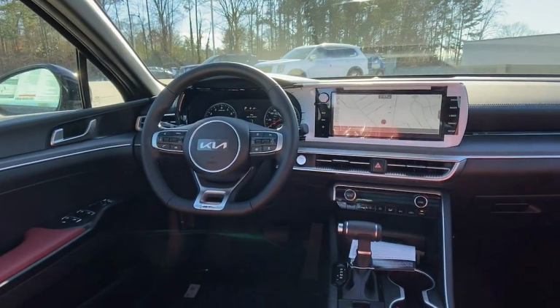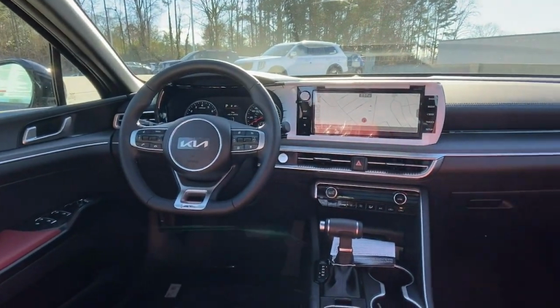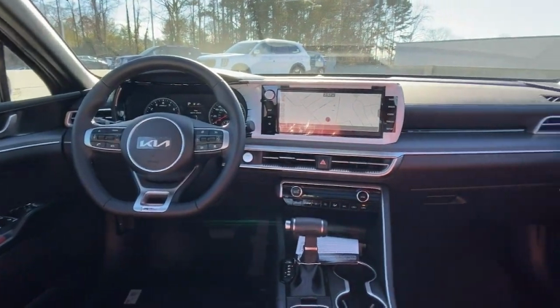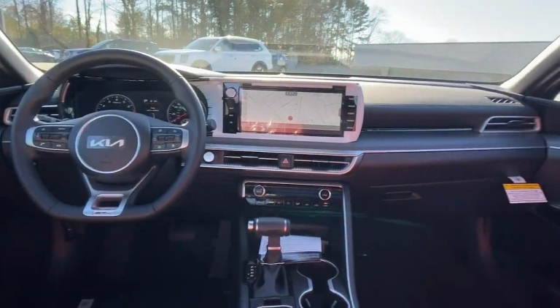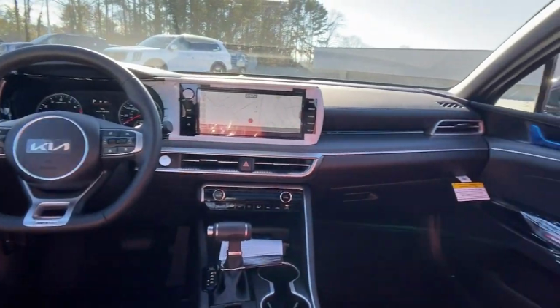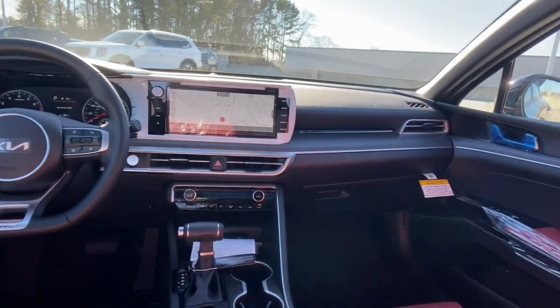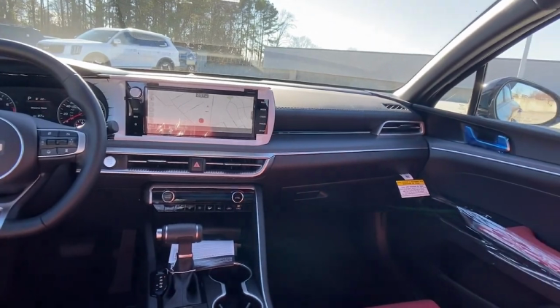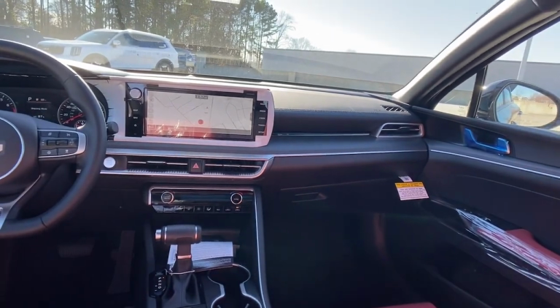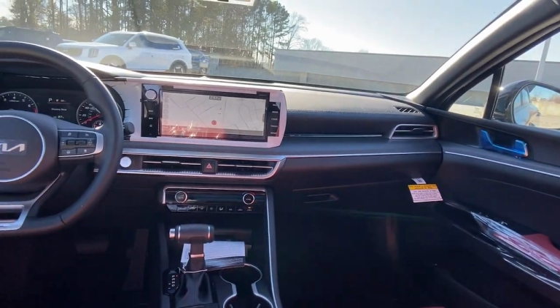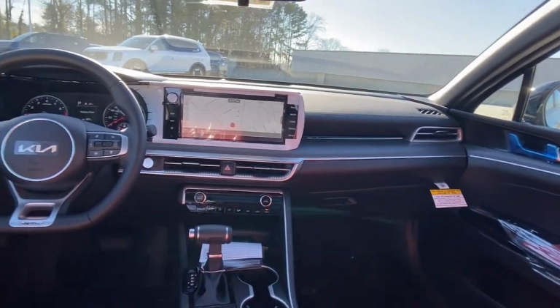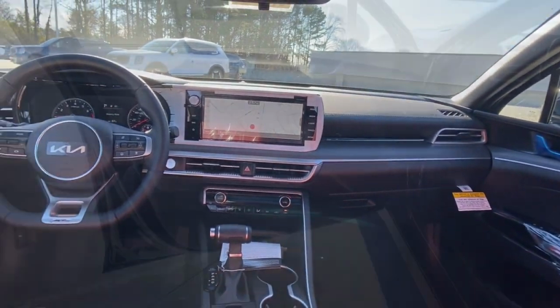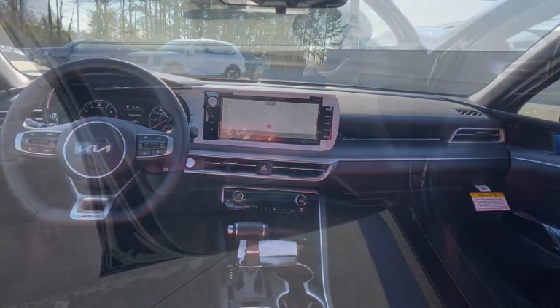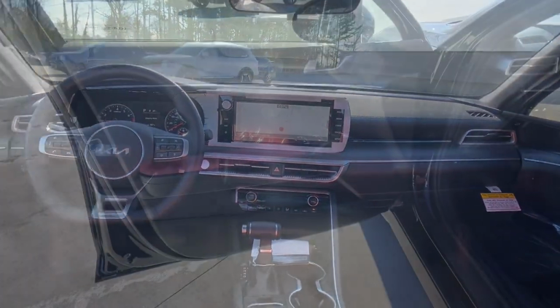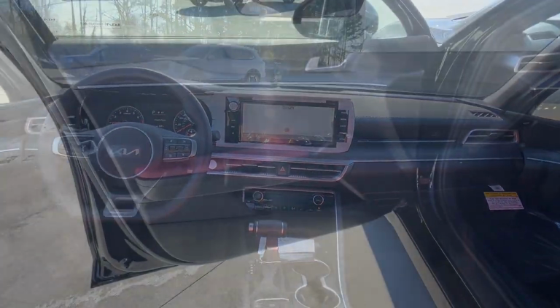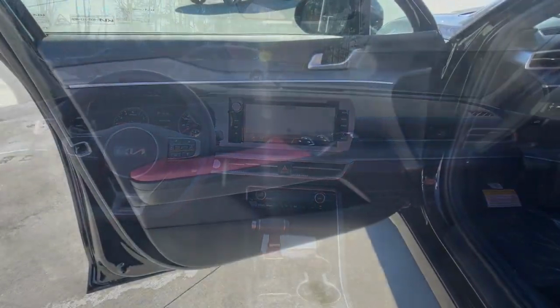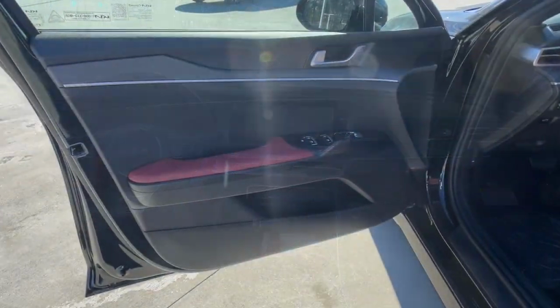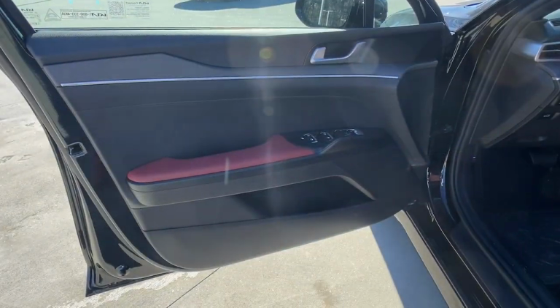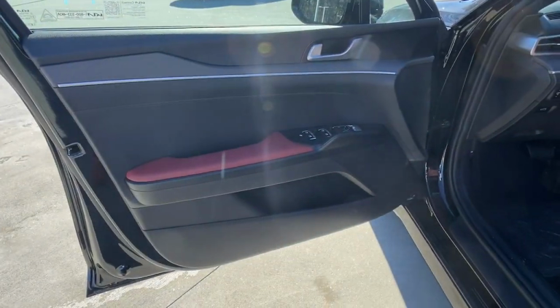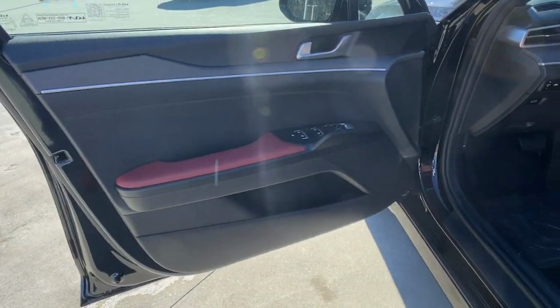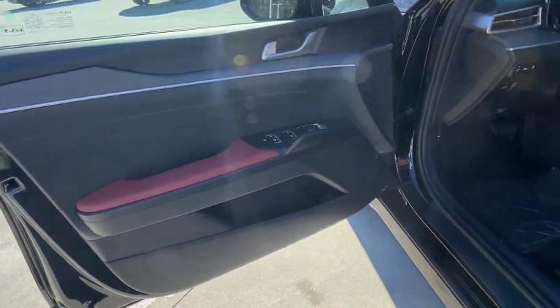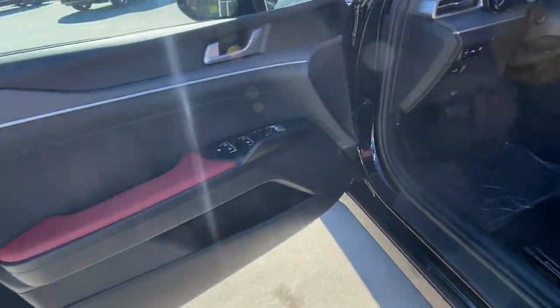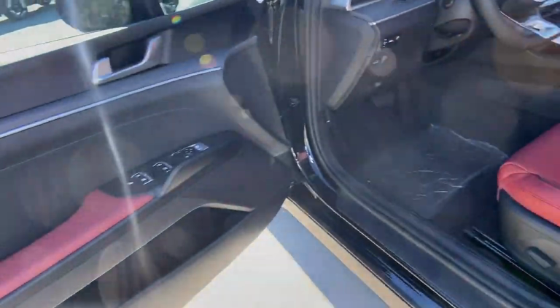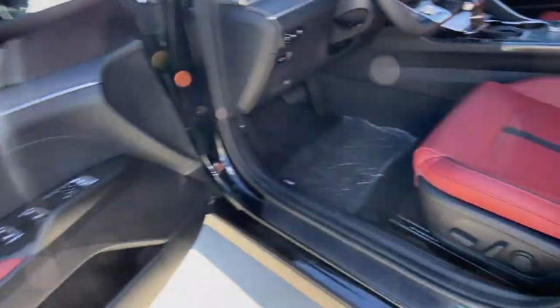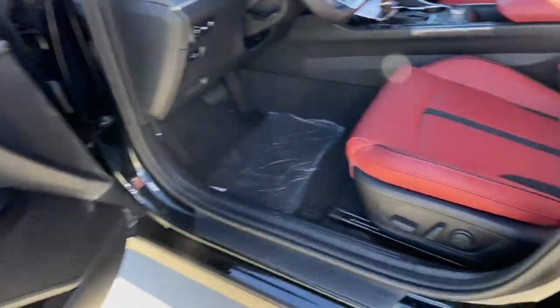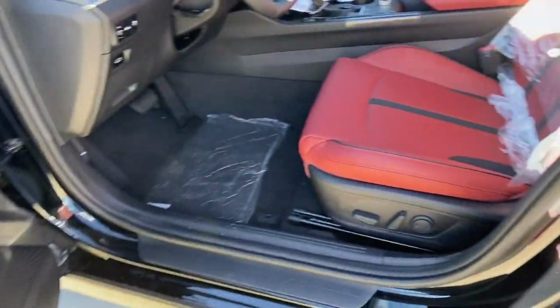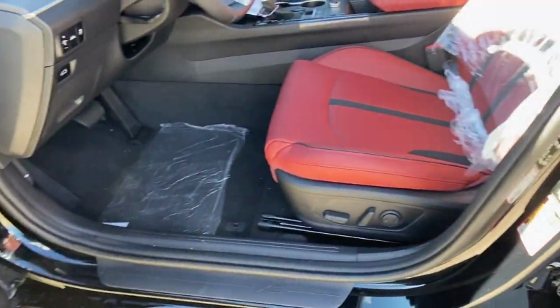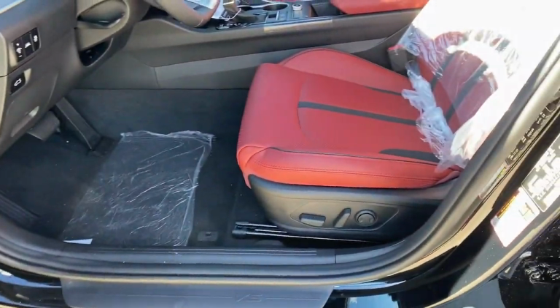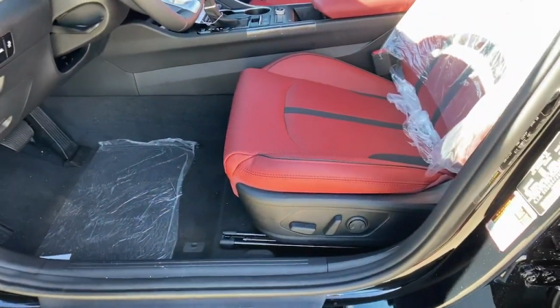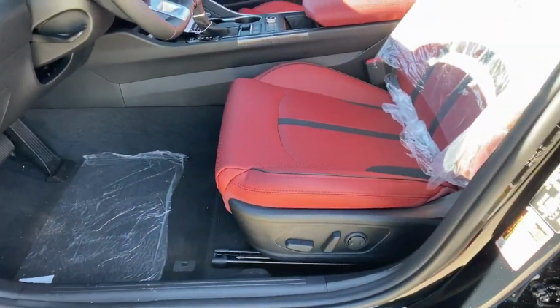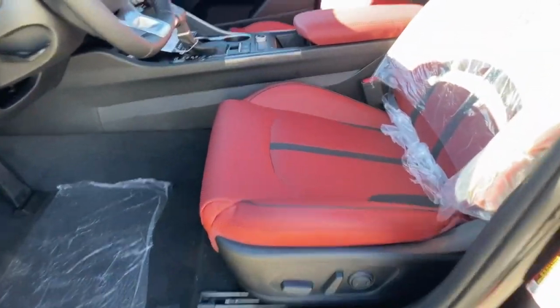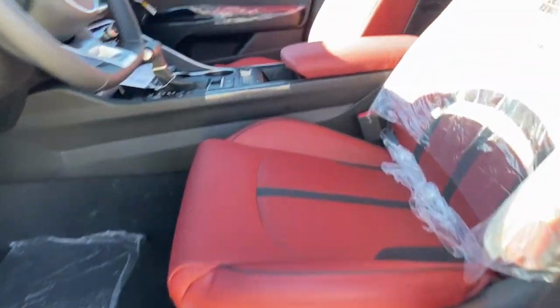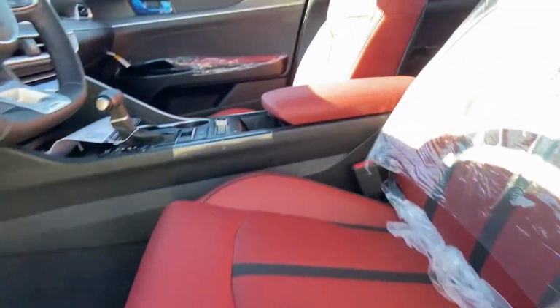Remote engine start, blind spot monitor, dual zone AC, alarm.